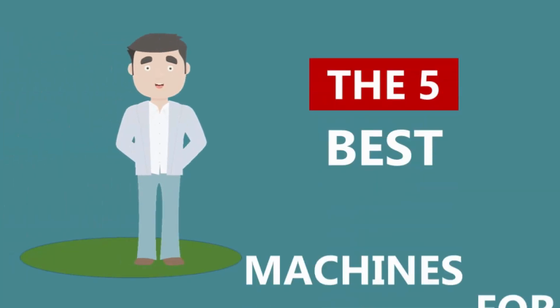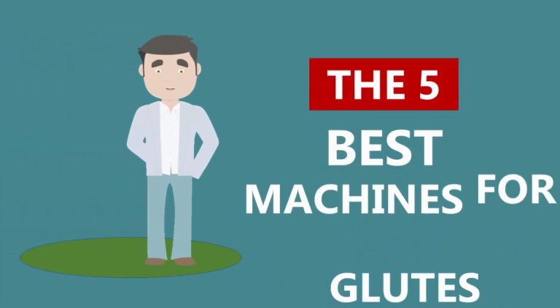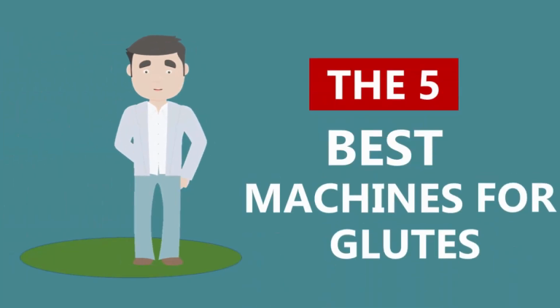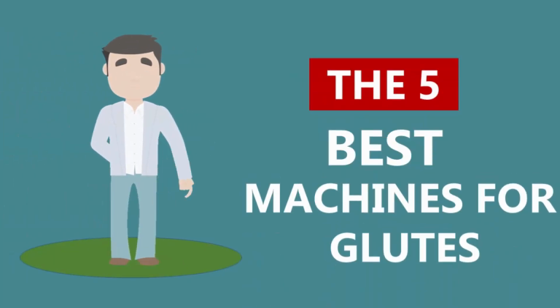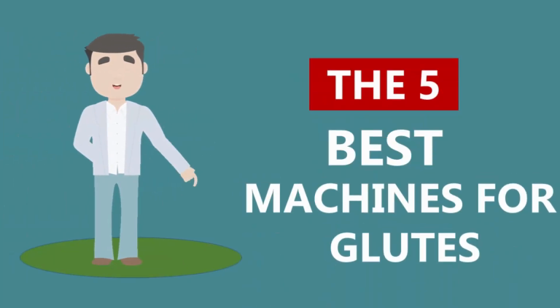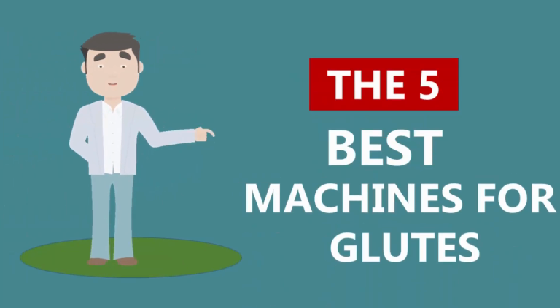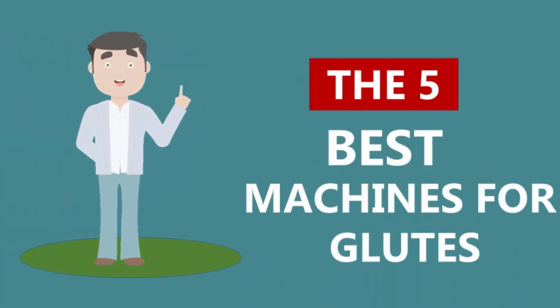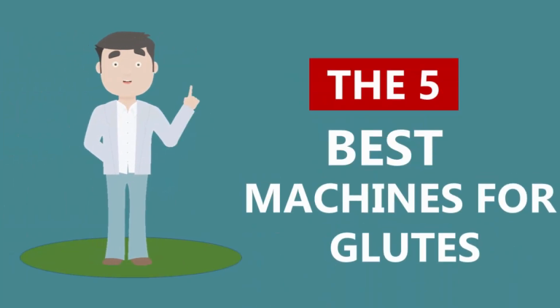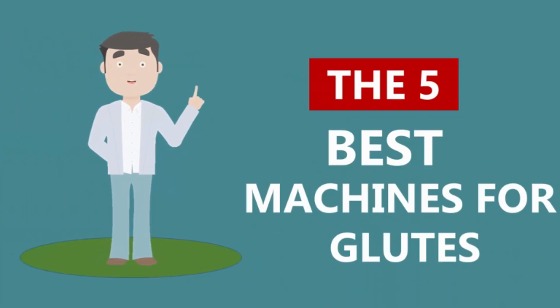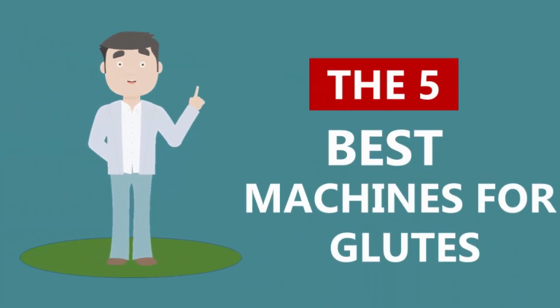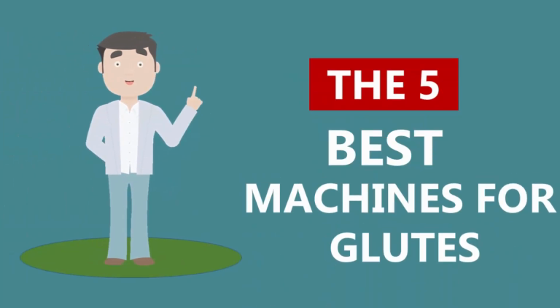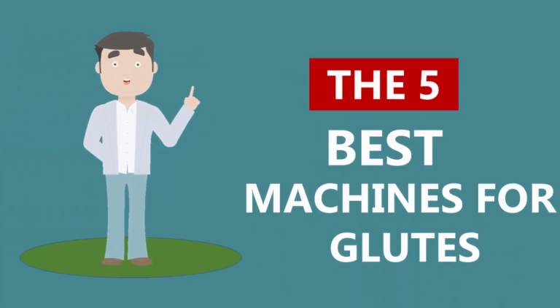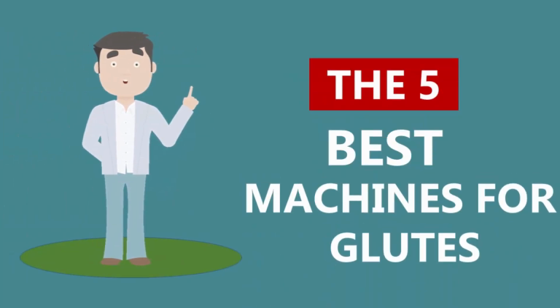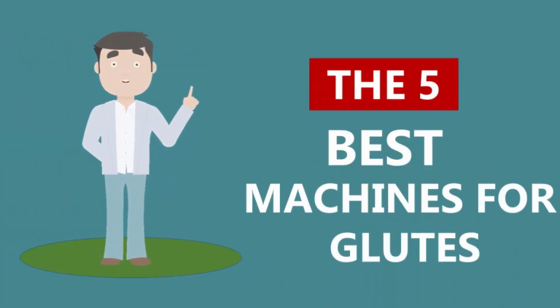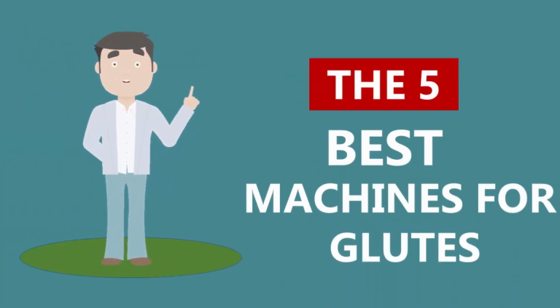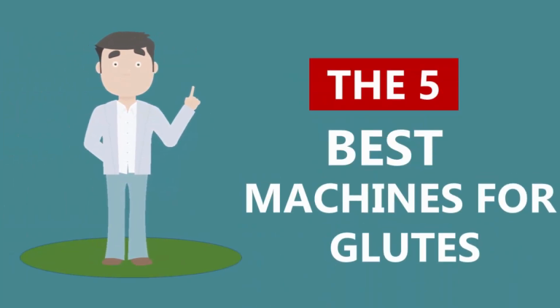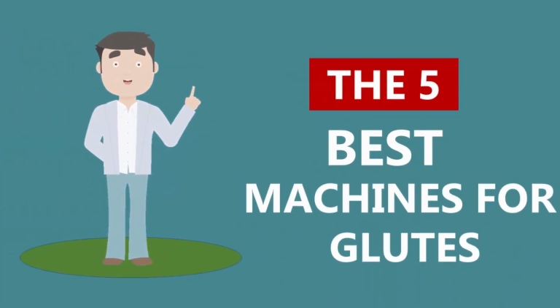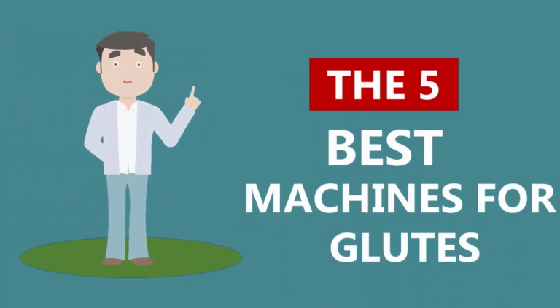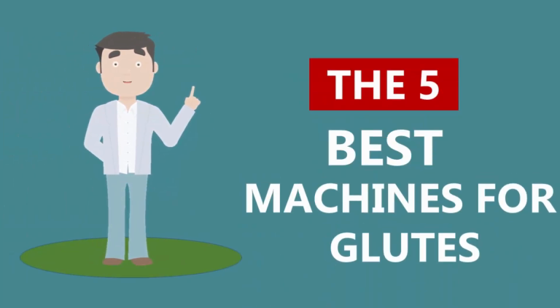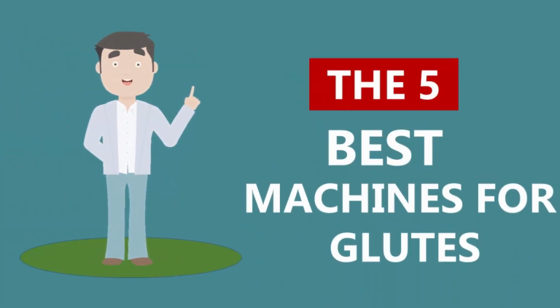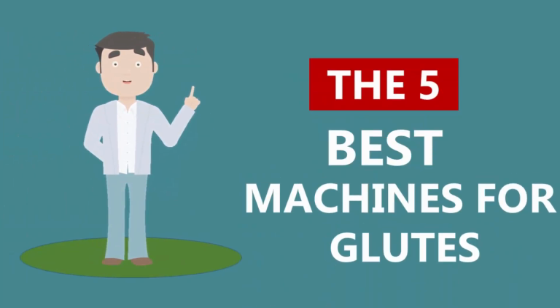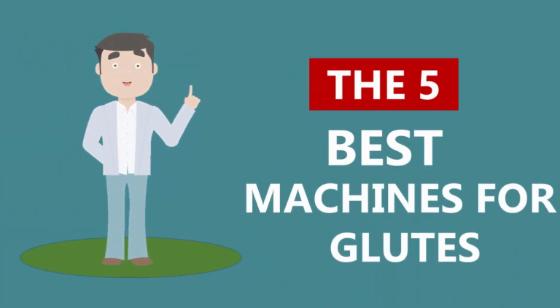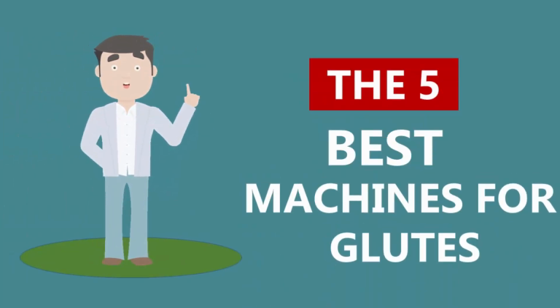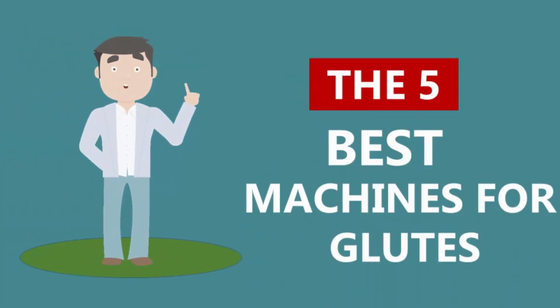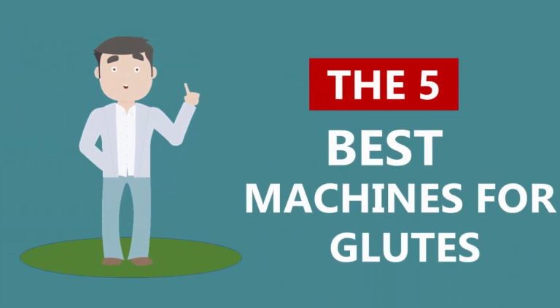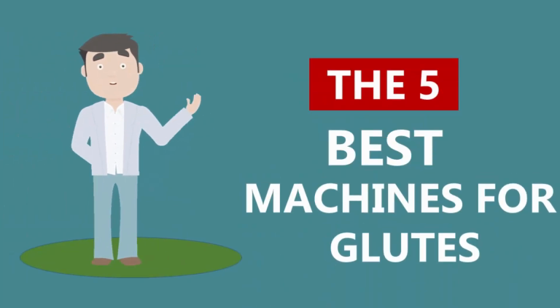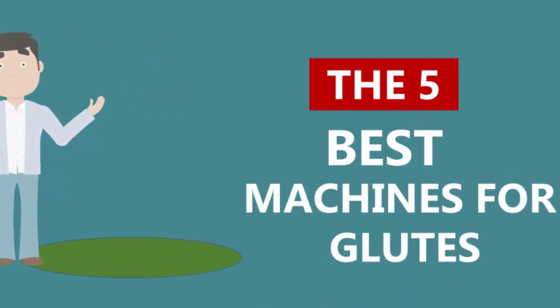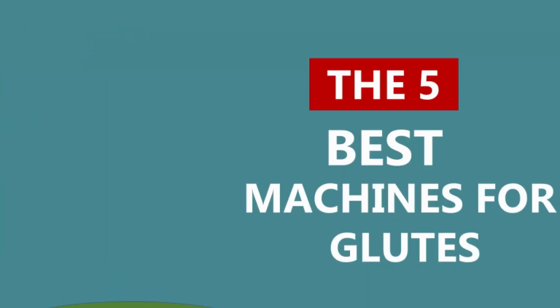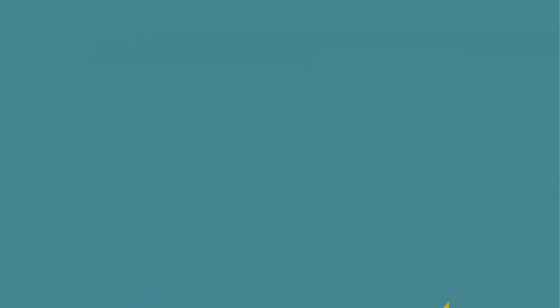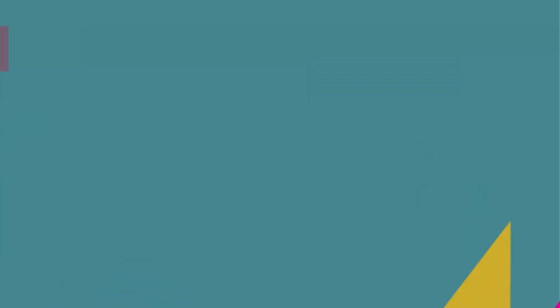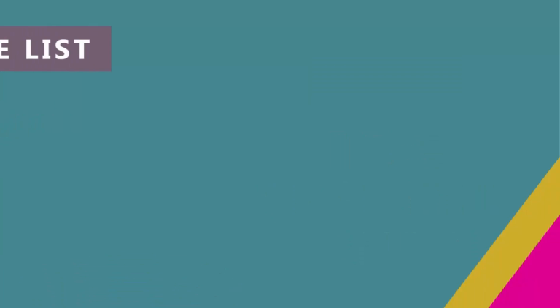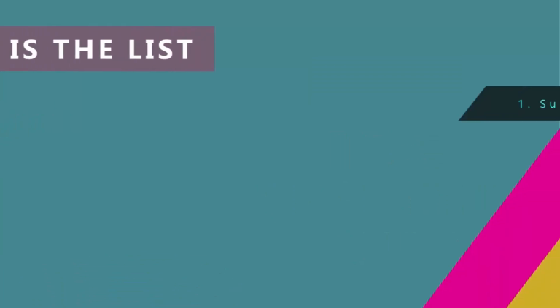Here we present the 5 Best Machines for Glutes. Let's get started with the list.